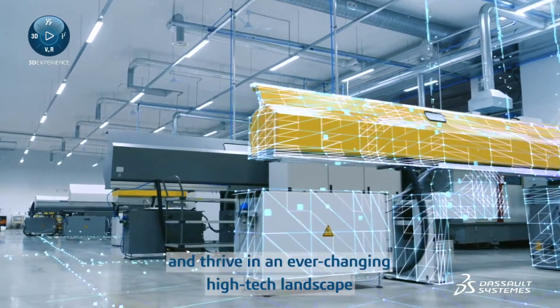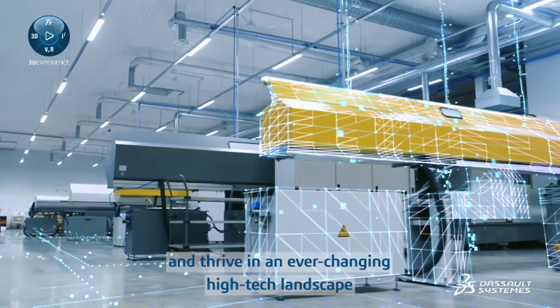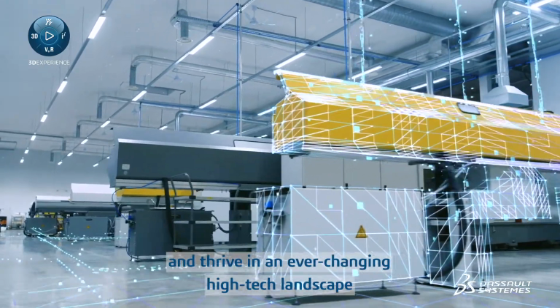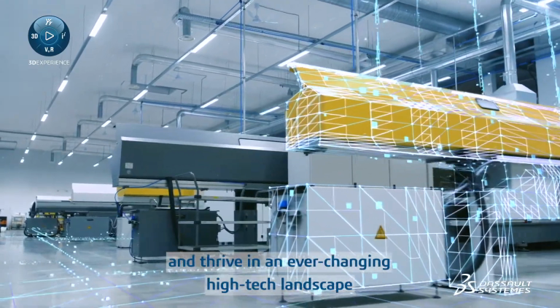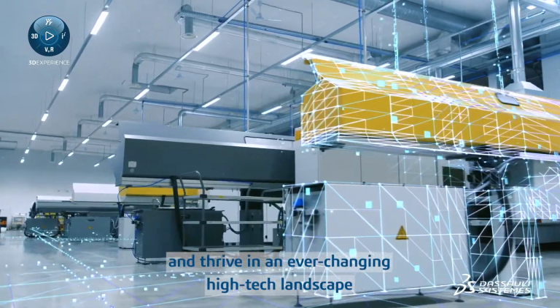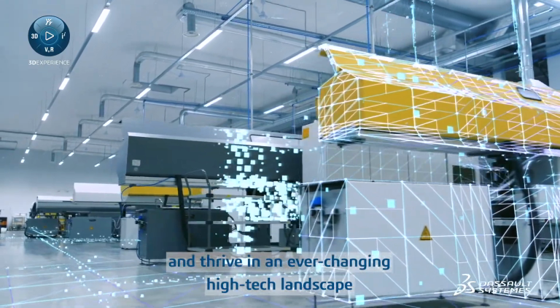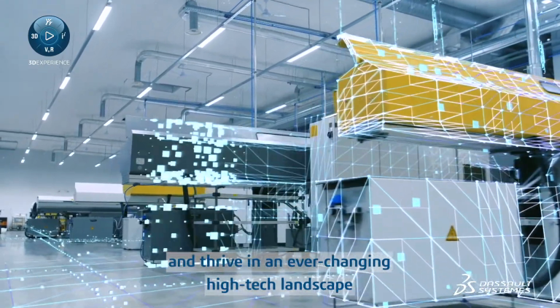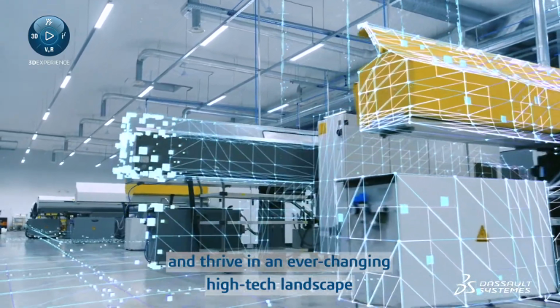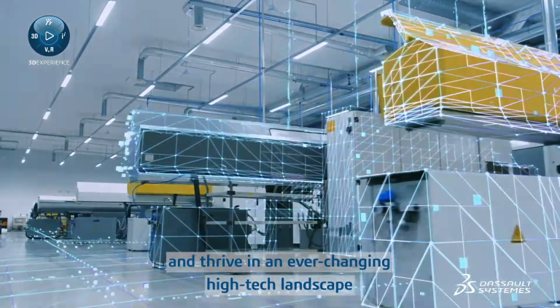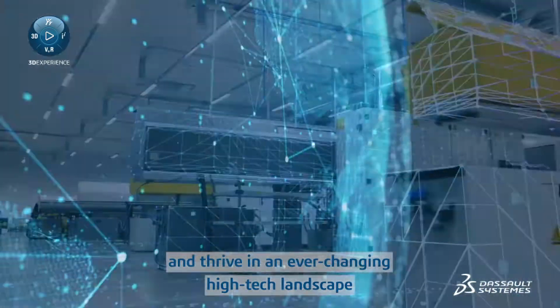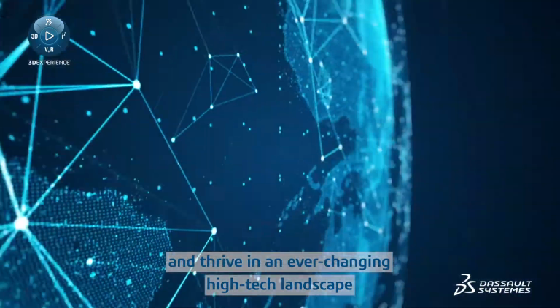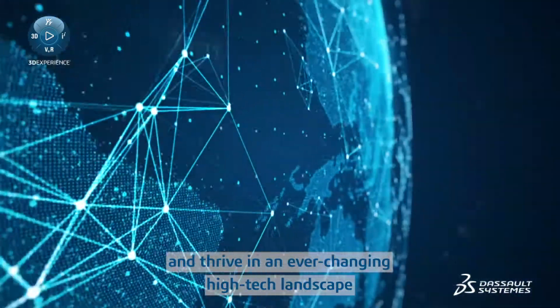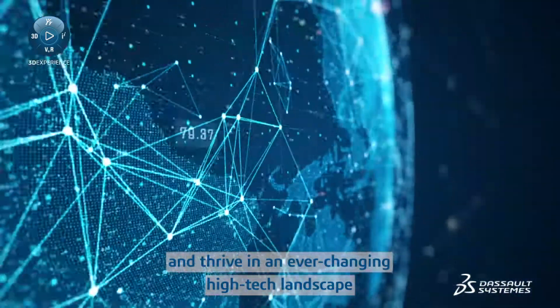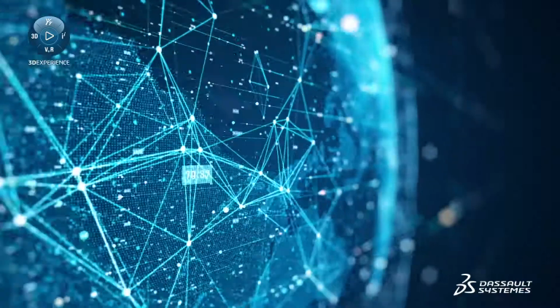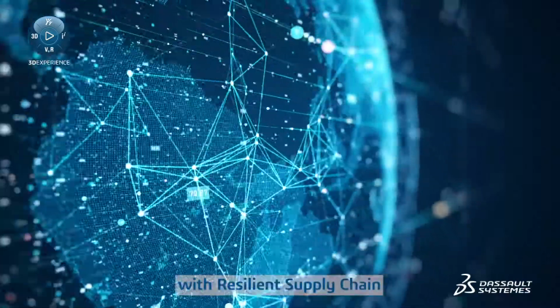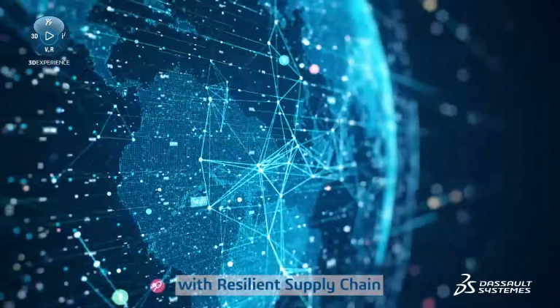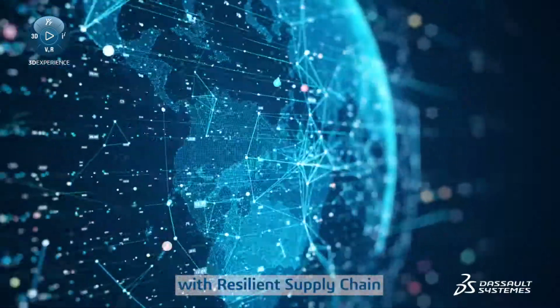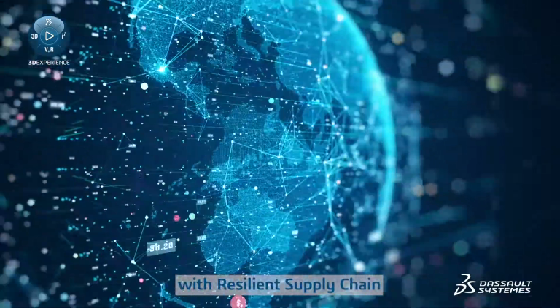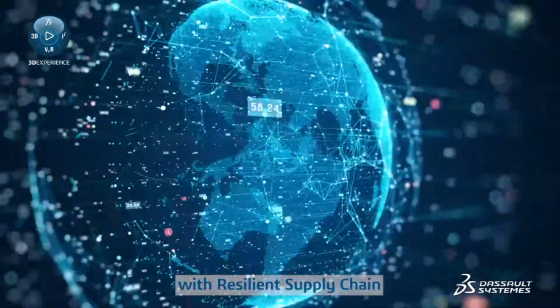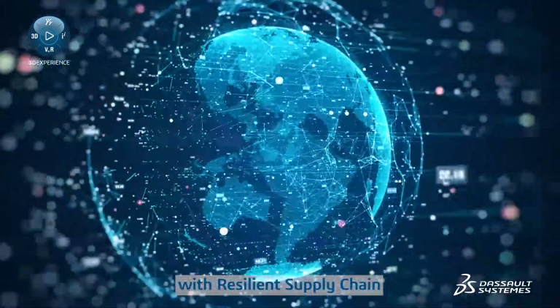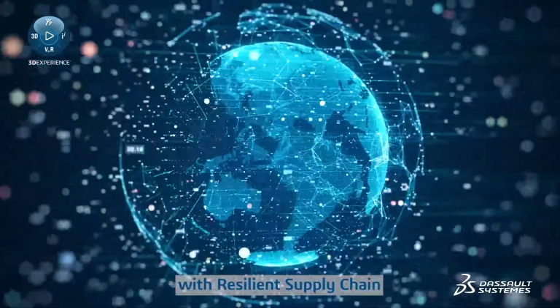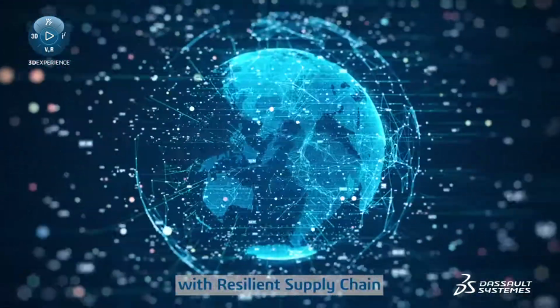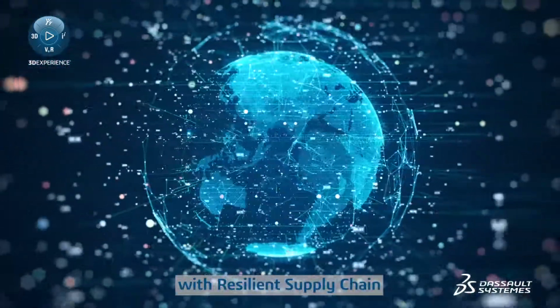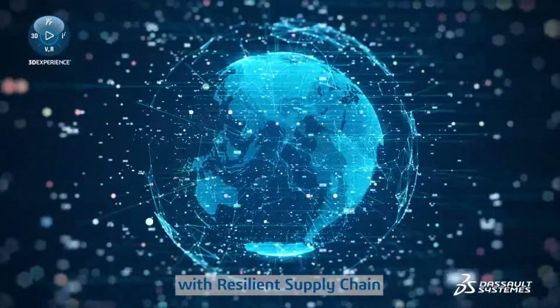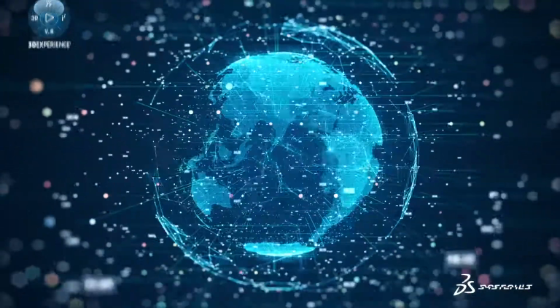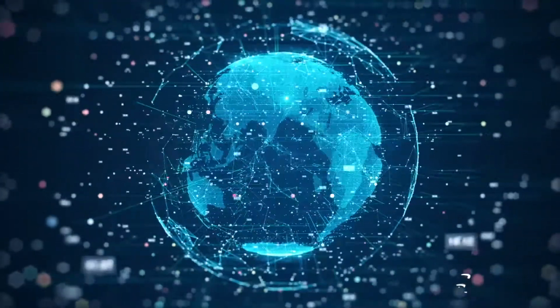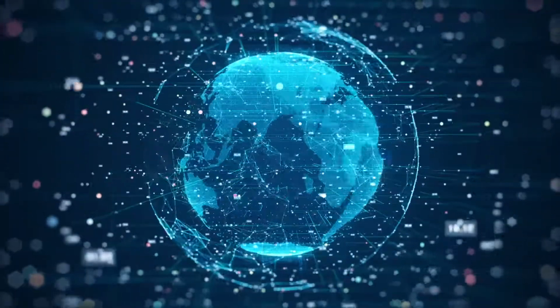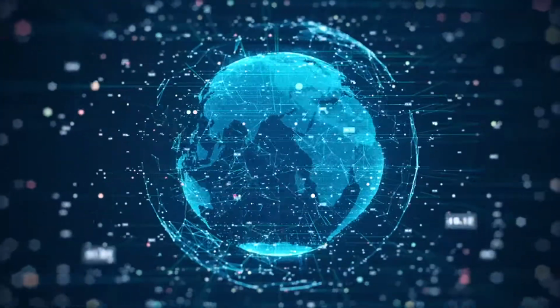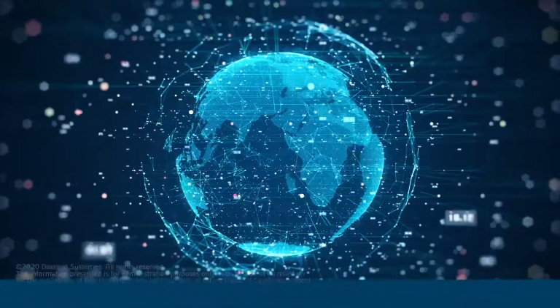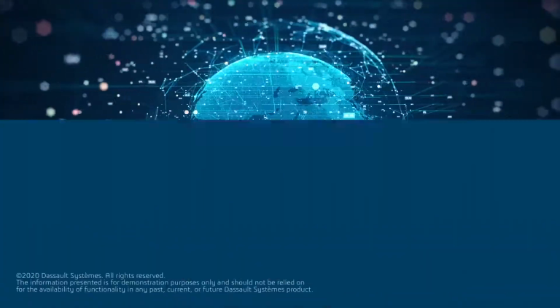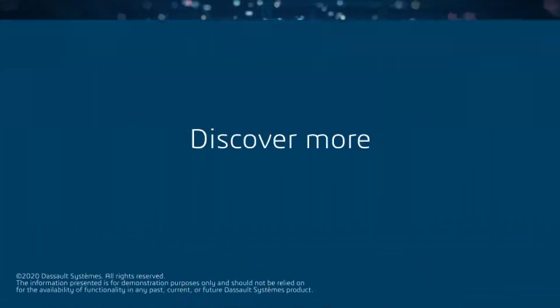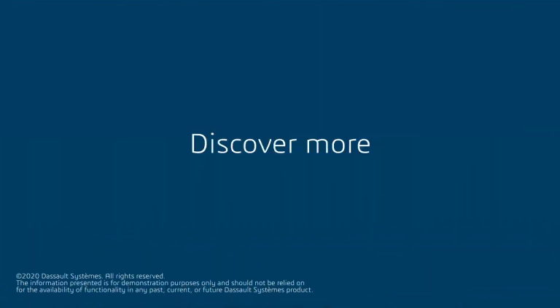Thrive in an ever-changing high-tech landscape with resilient supply chain. Discover more.